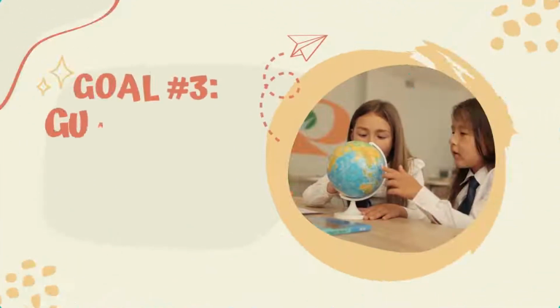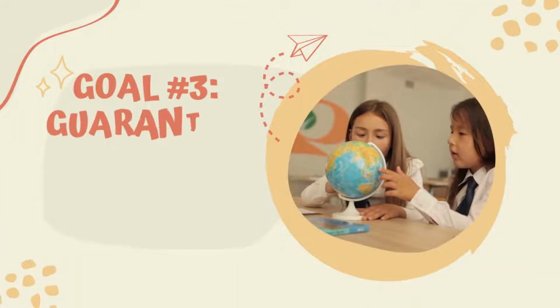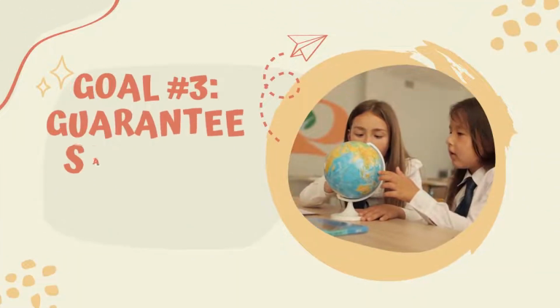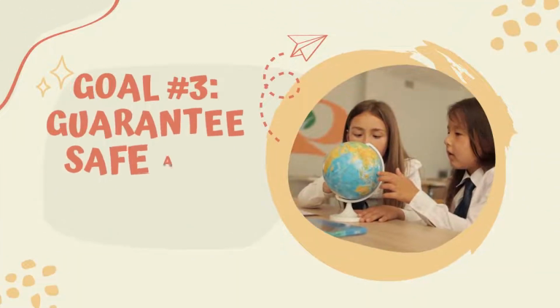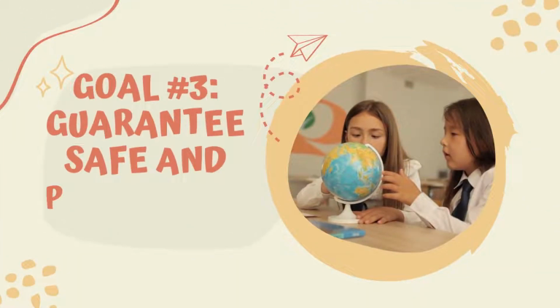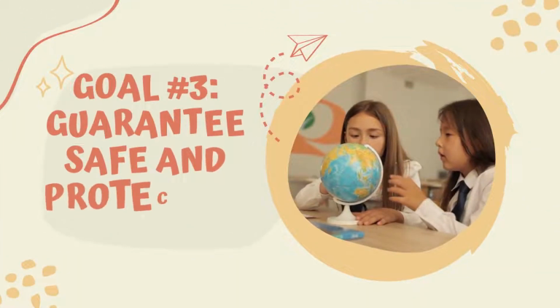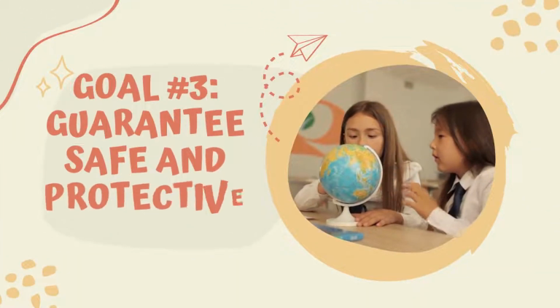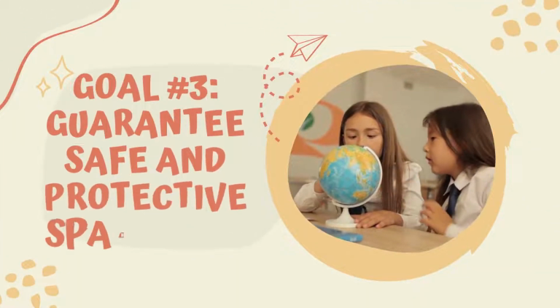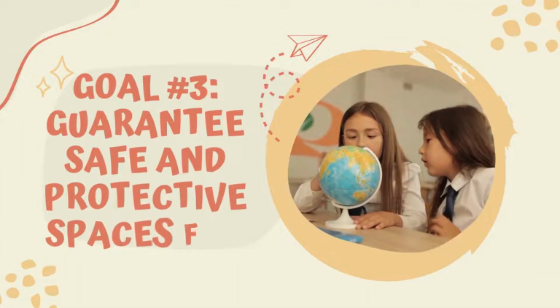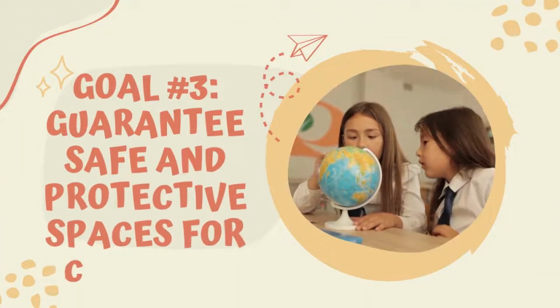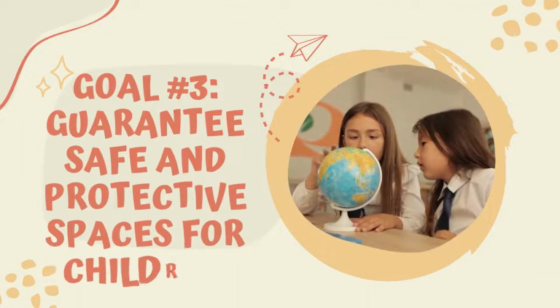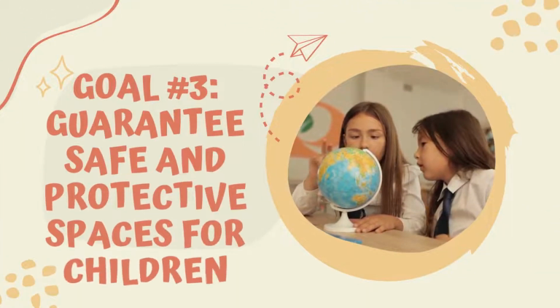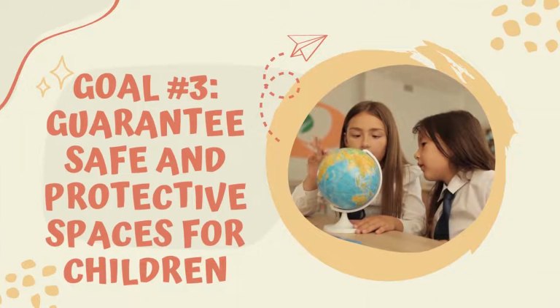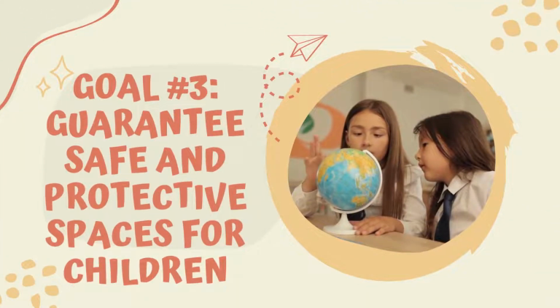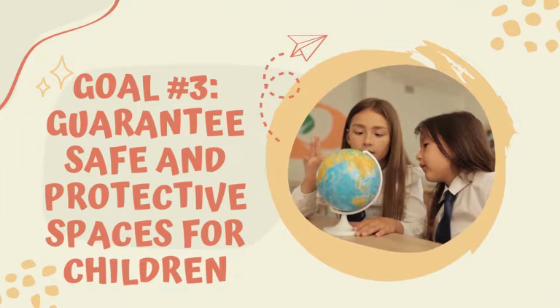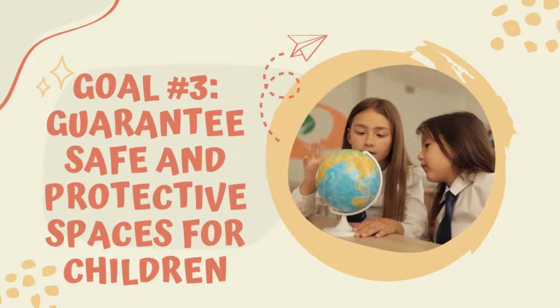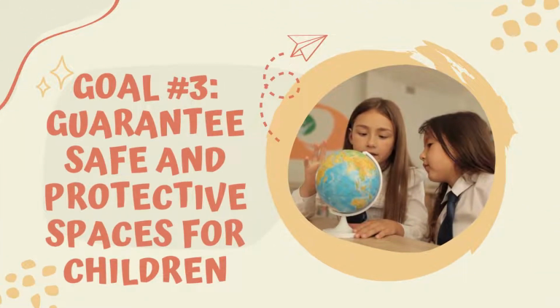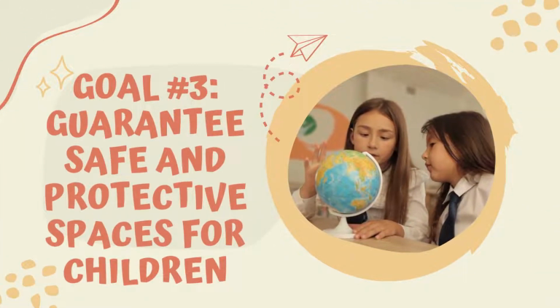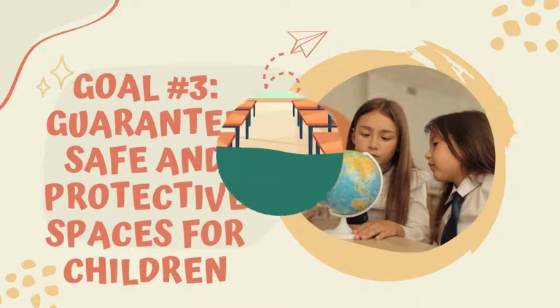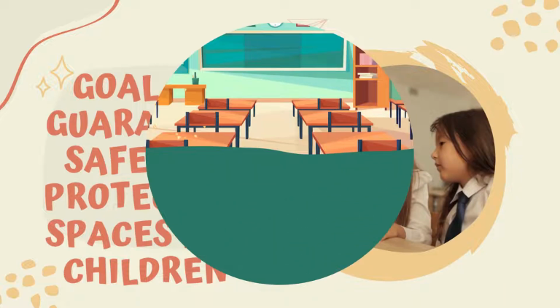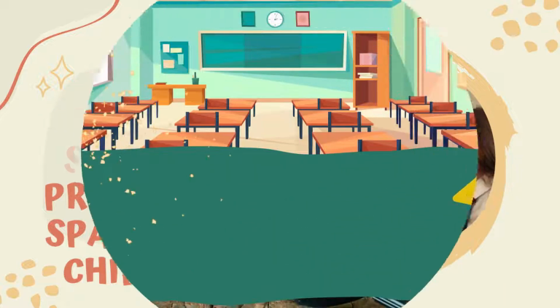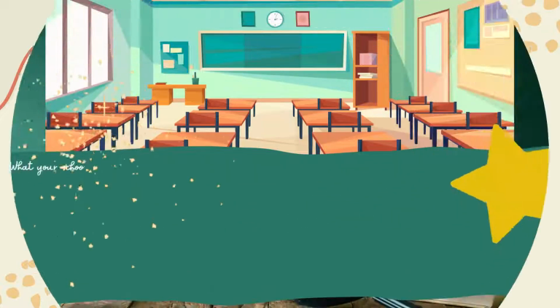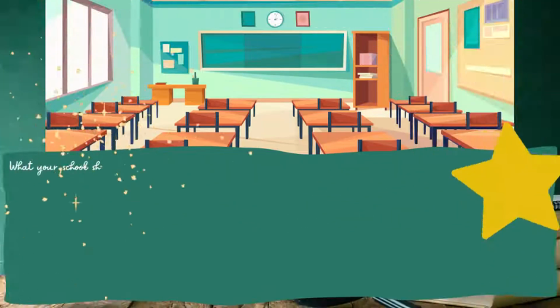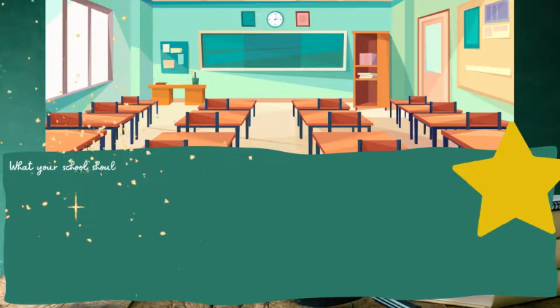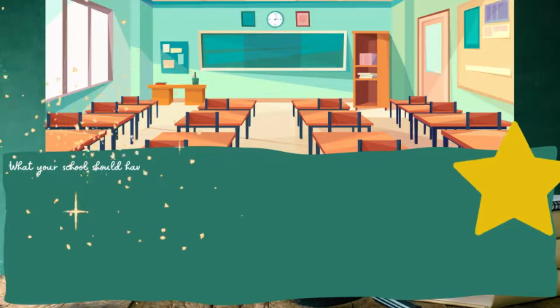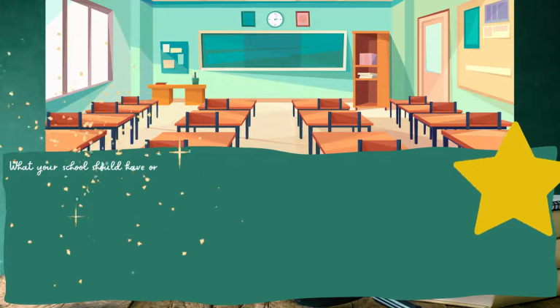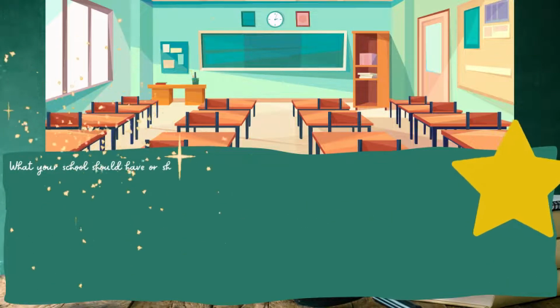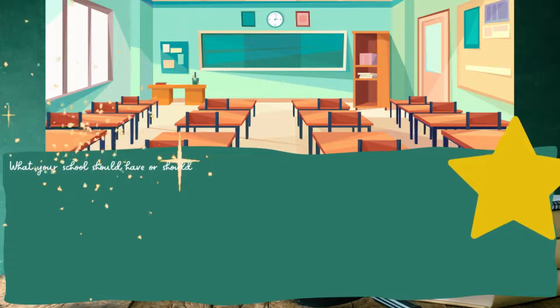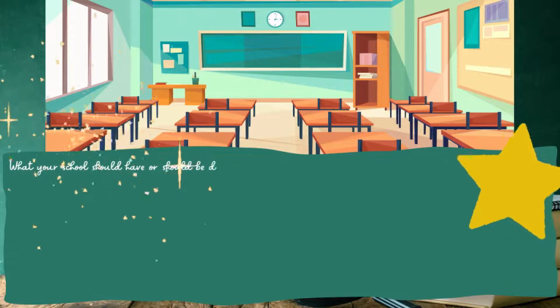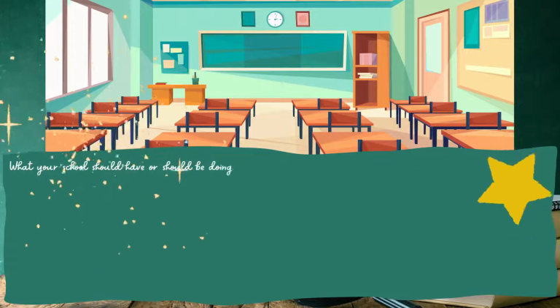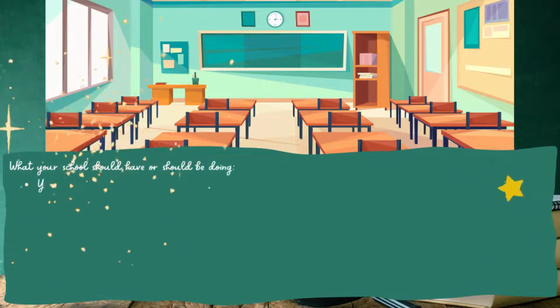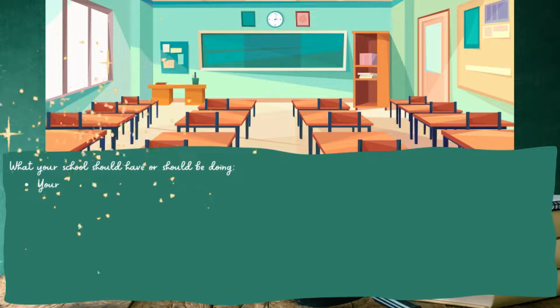Goal 3: Guarantee safe and protective spaces for children. What your school should have or should be doing.